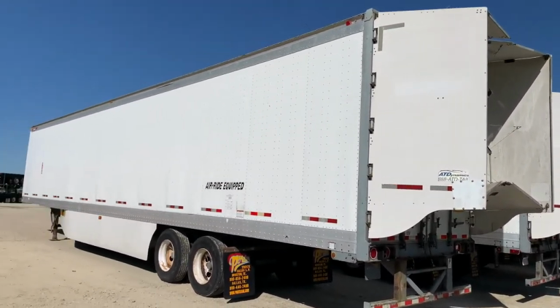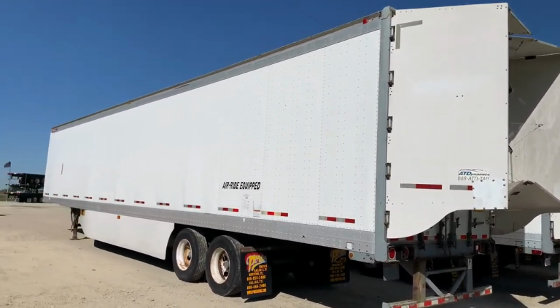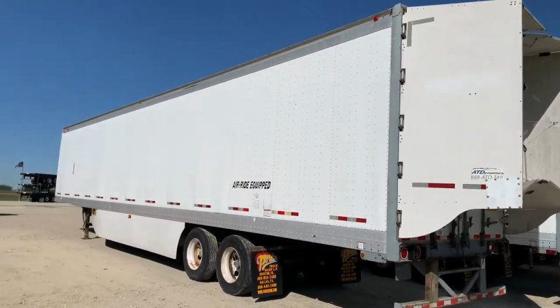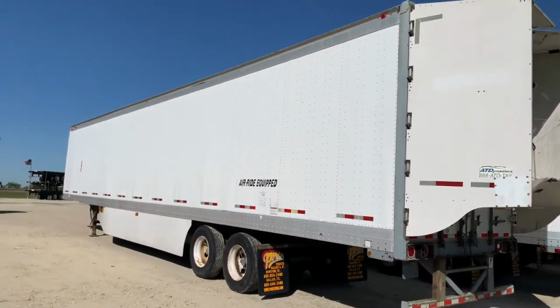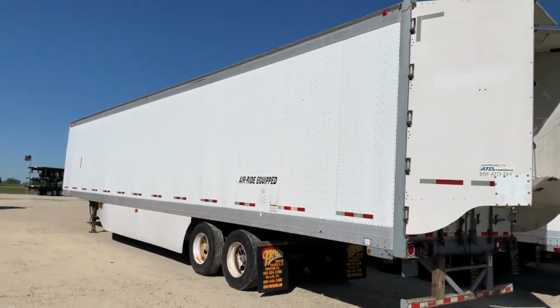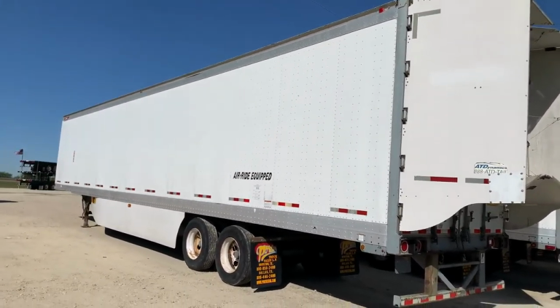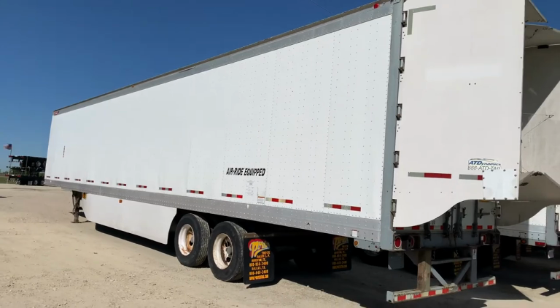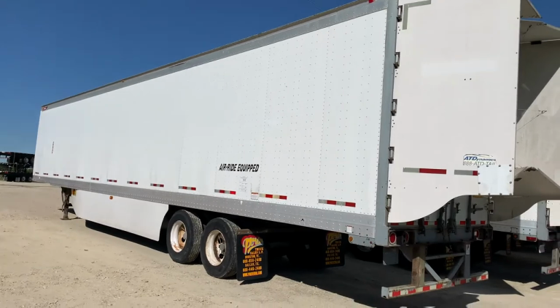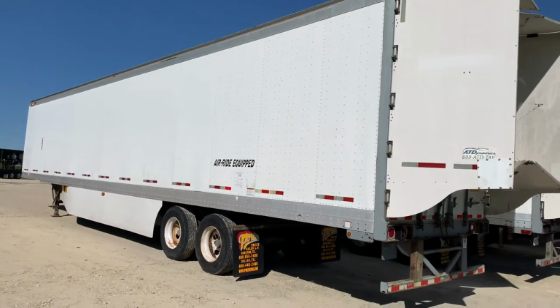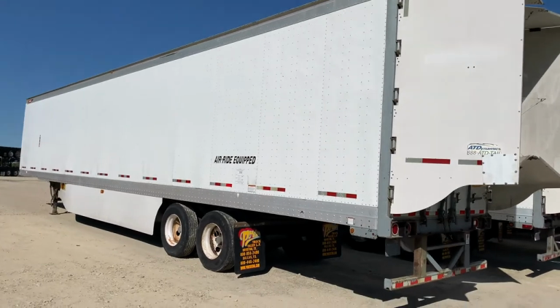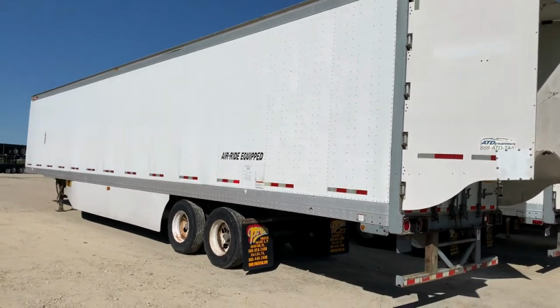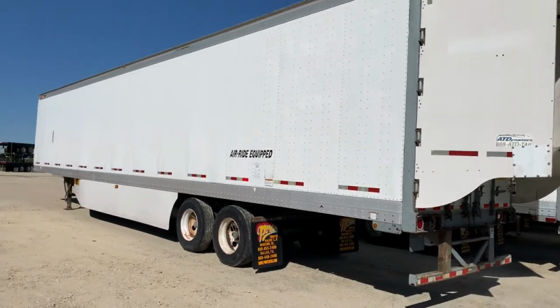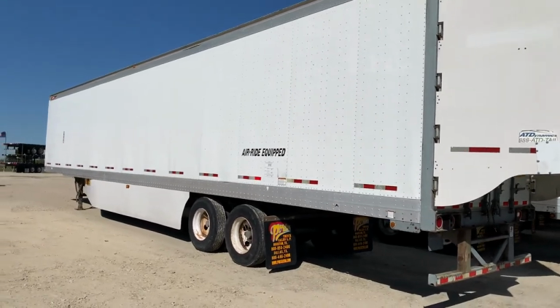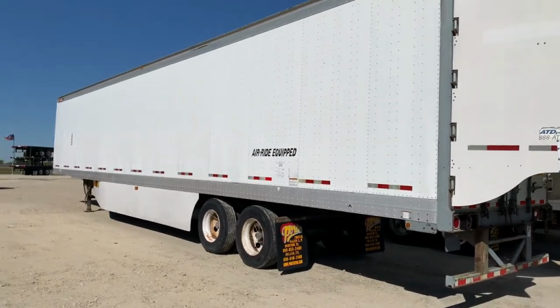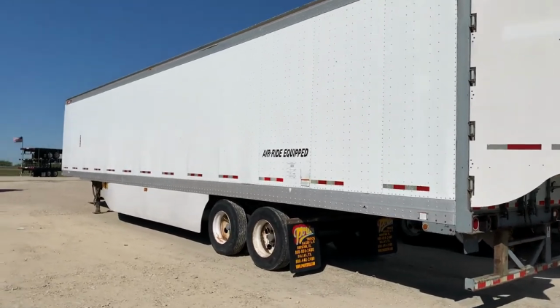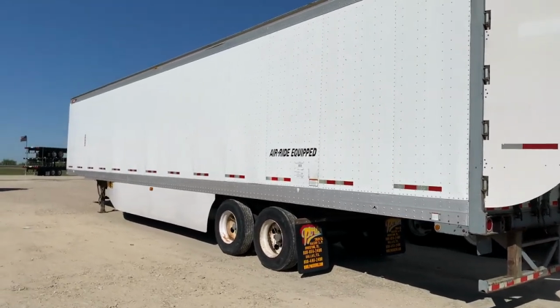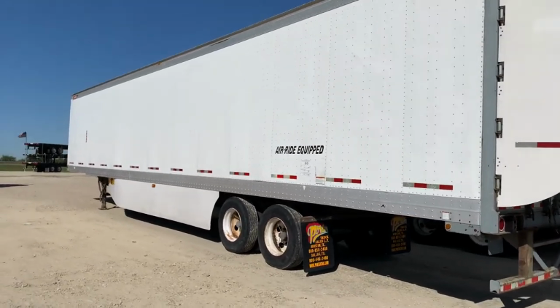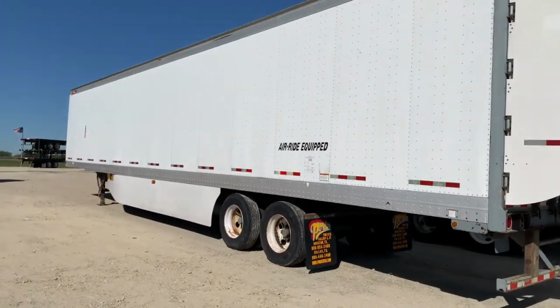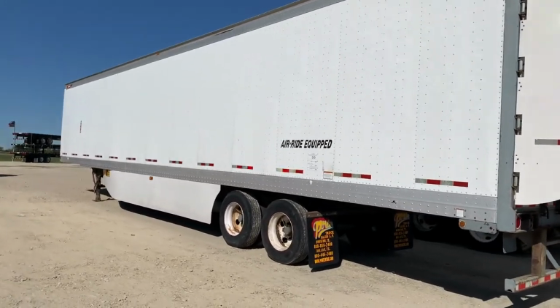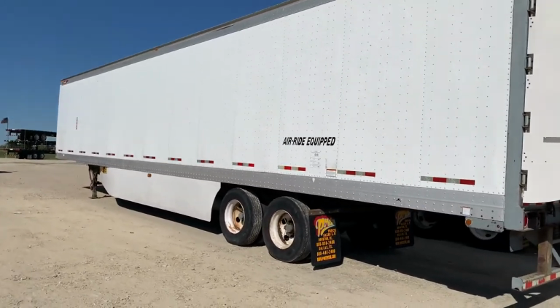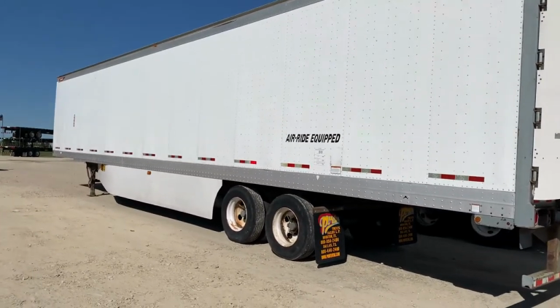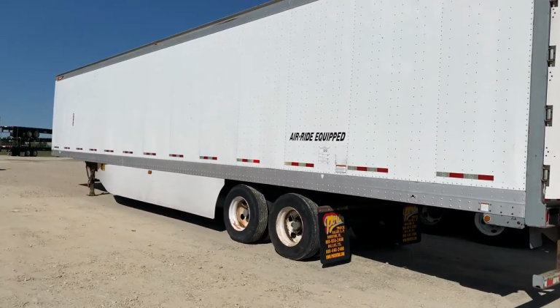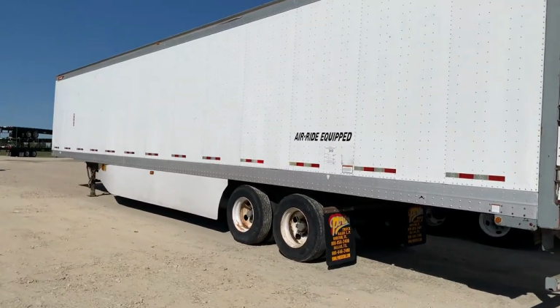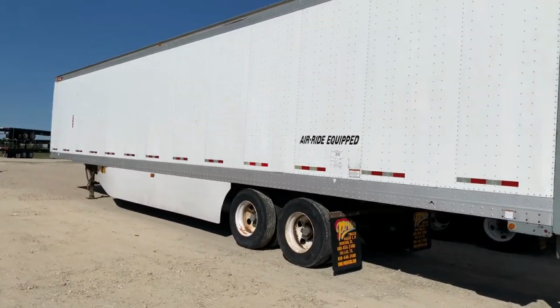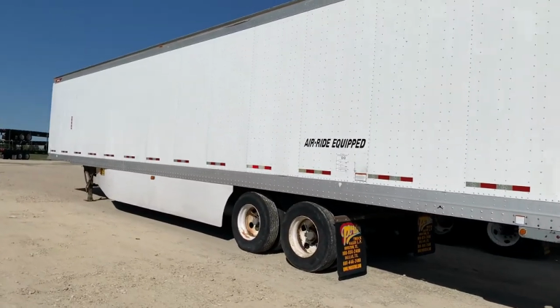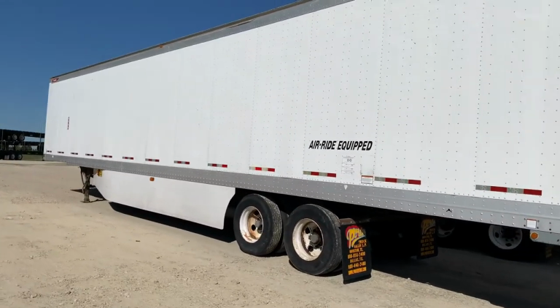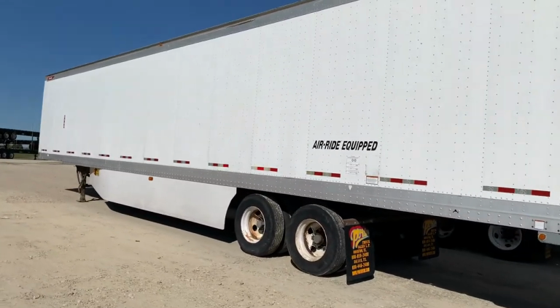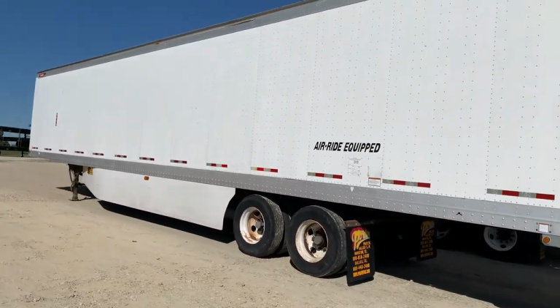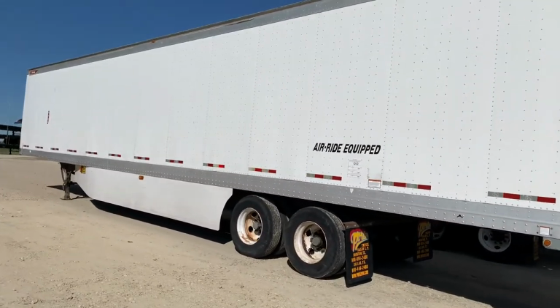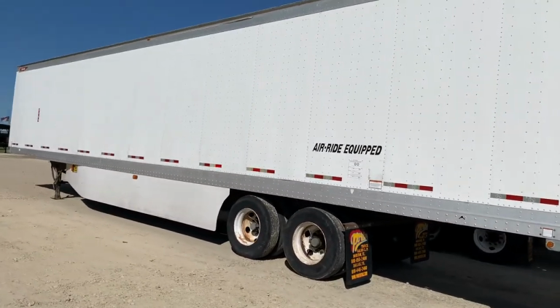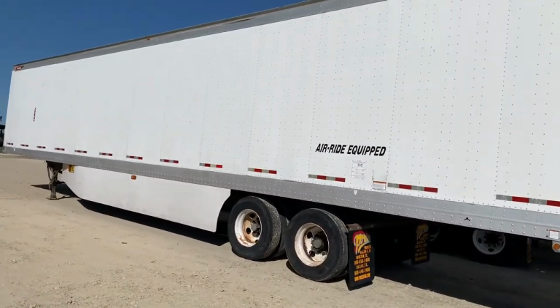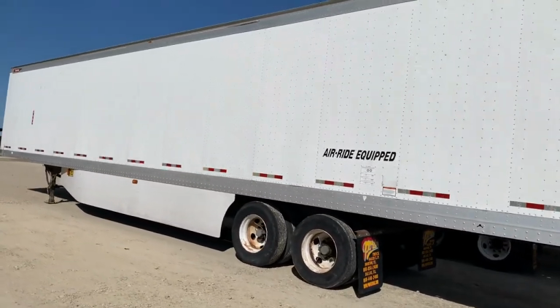Wood floors, plywood lined, ready to go to work.